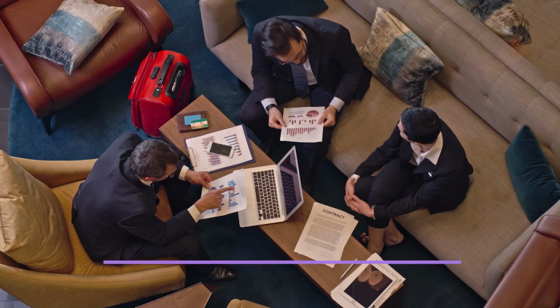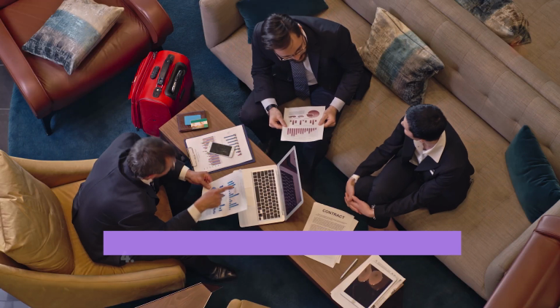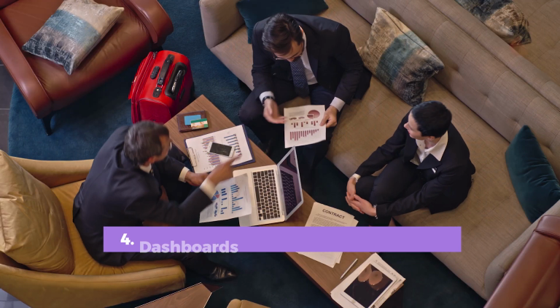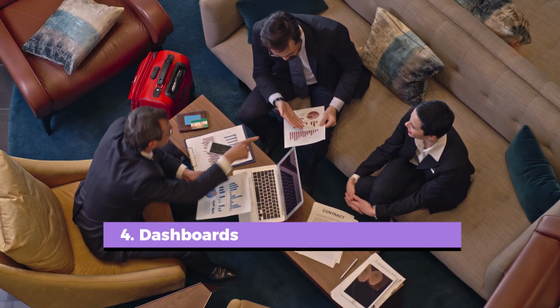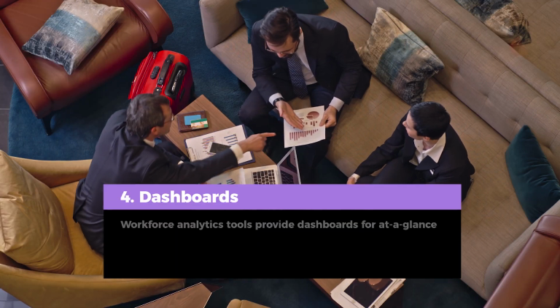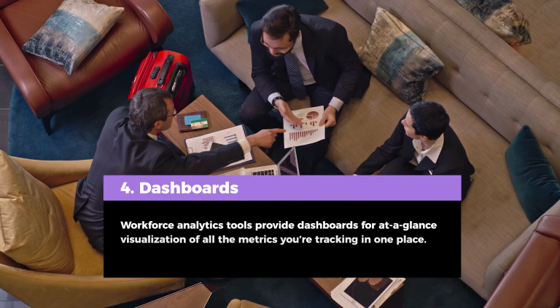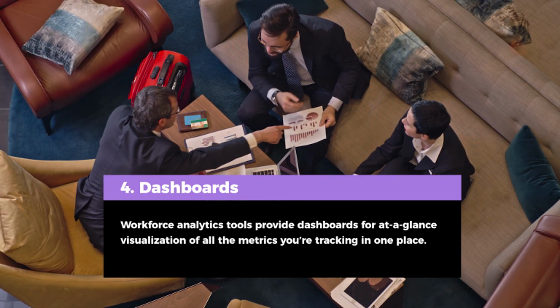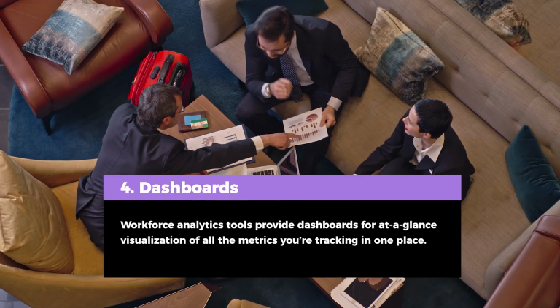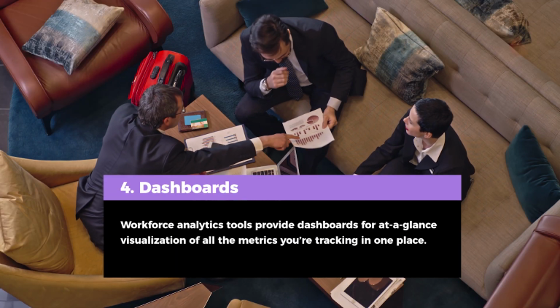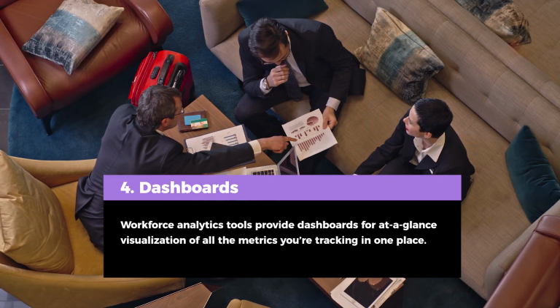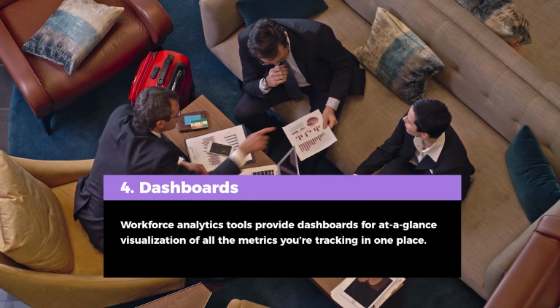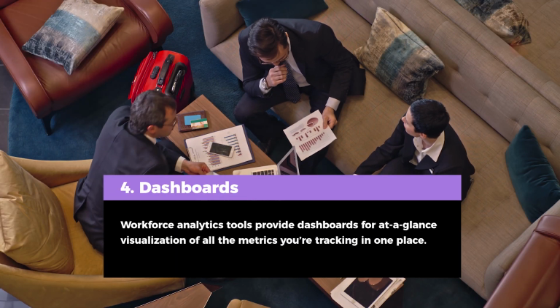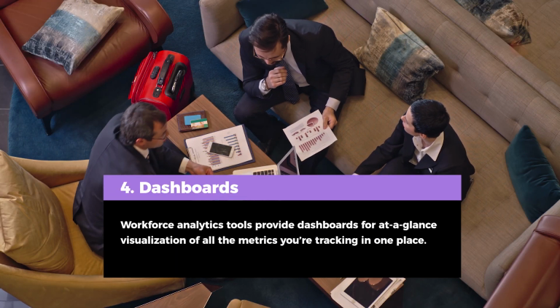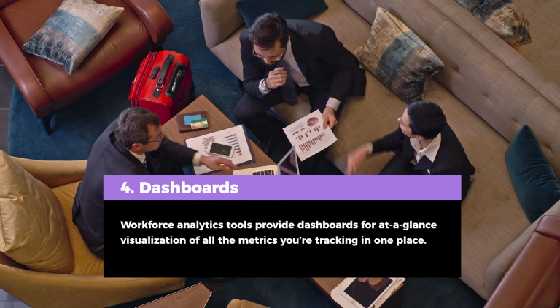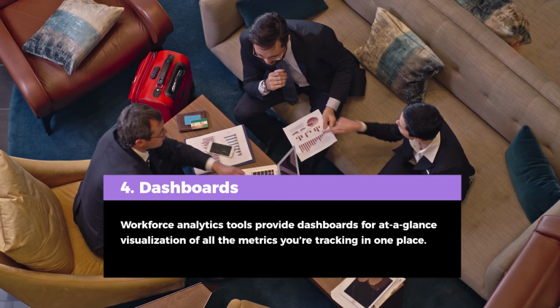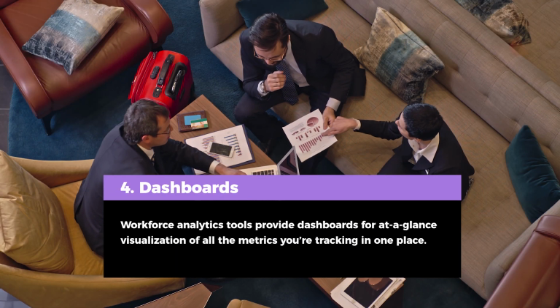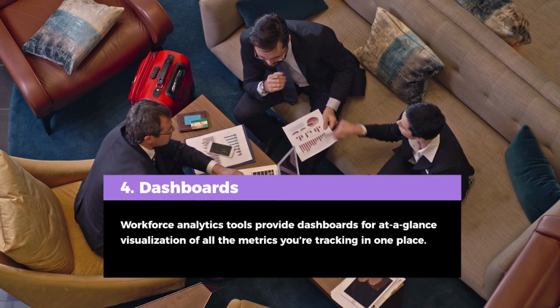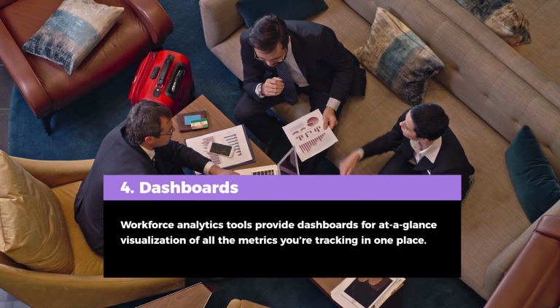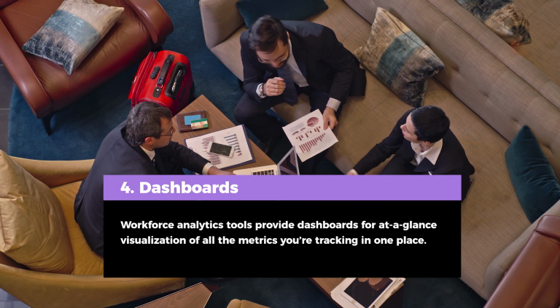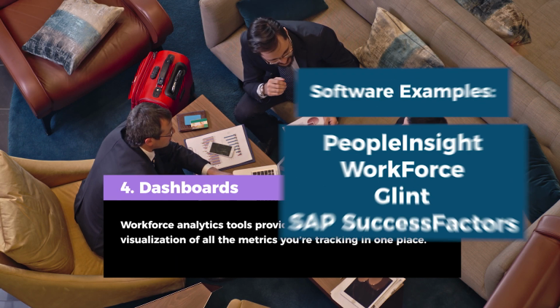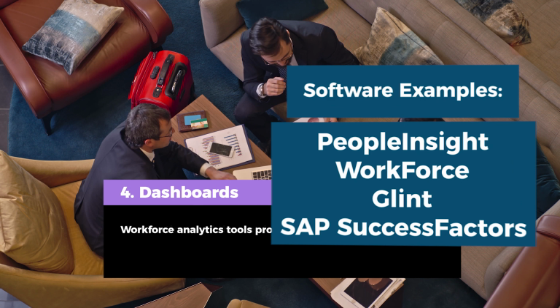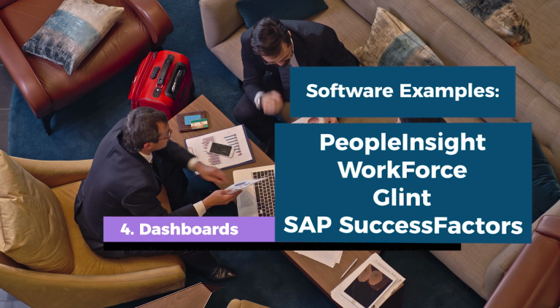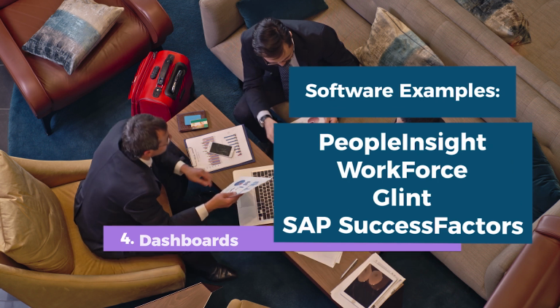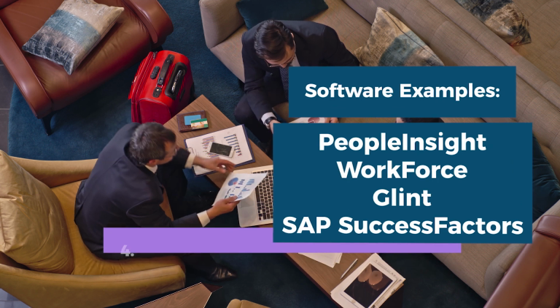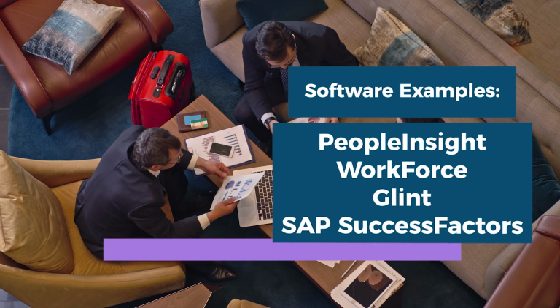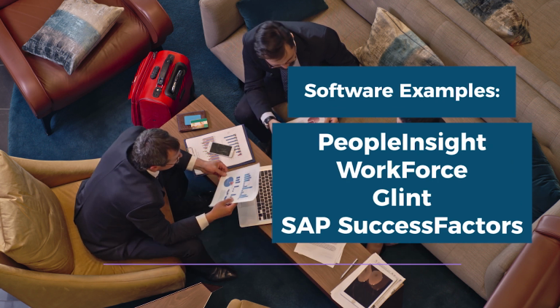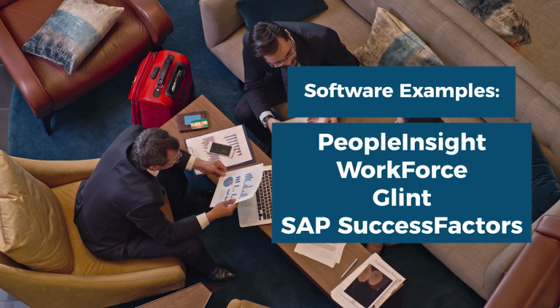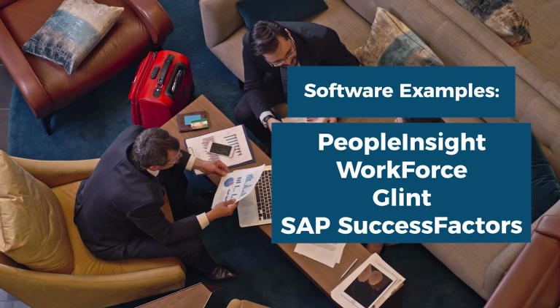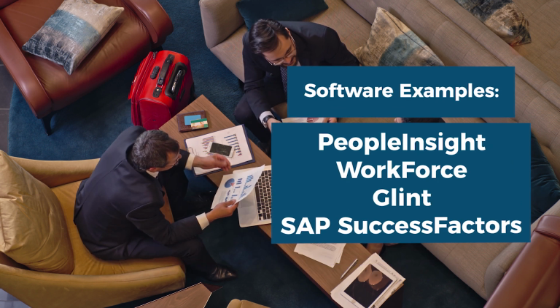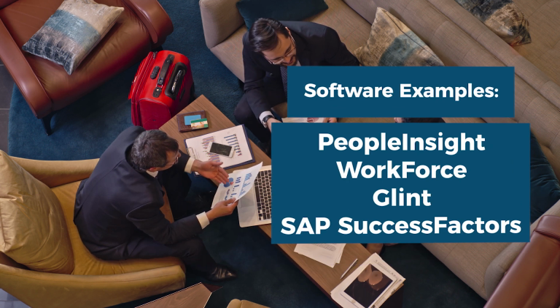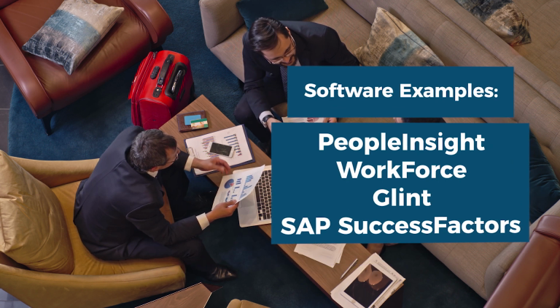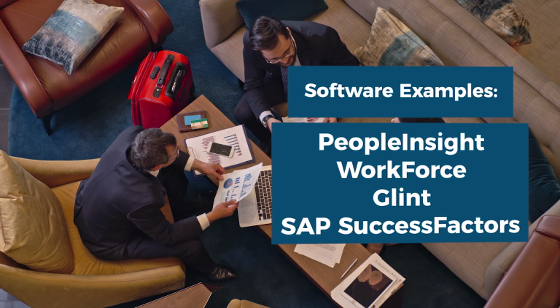Tip 4: Workforce analytics tools provide dashboards for at-a-glance visualization of all the metrics you're tracking in one place.